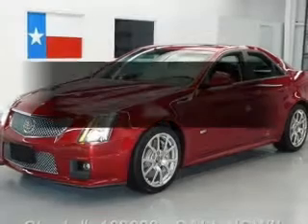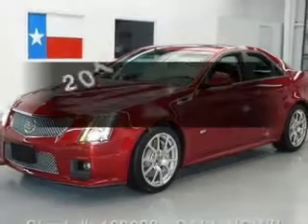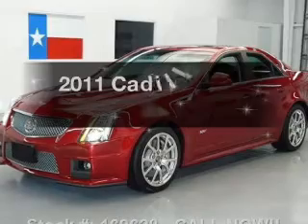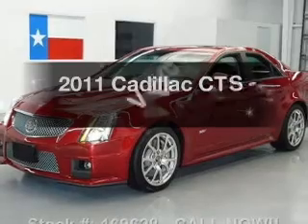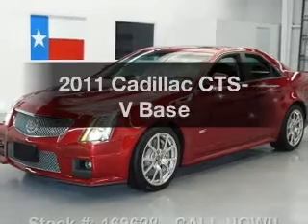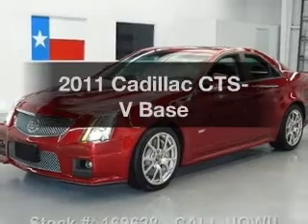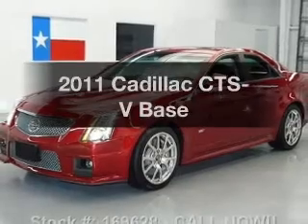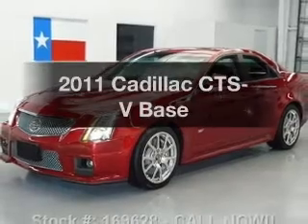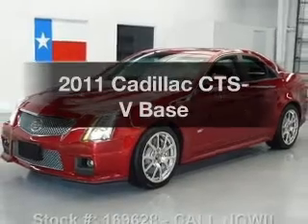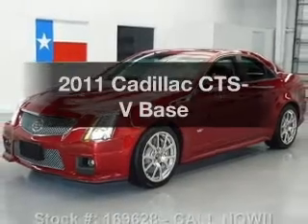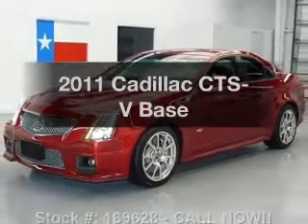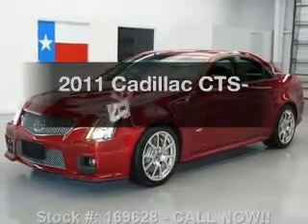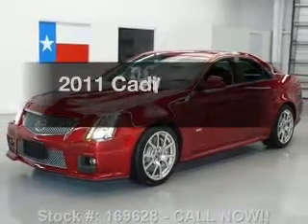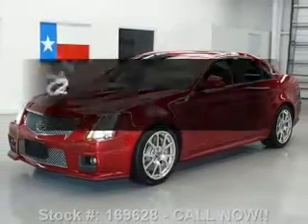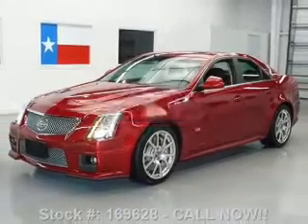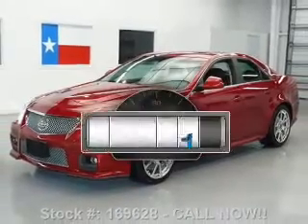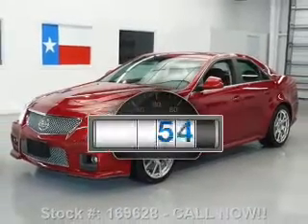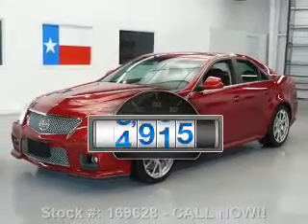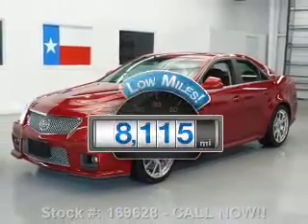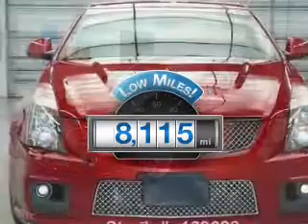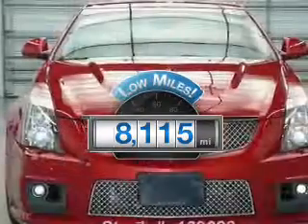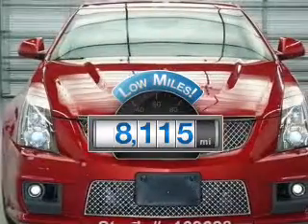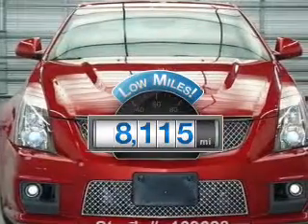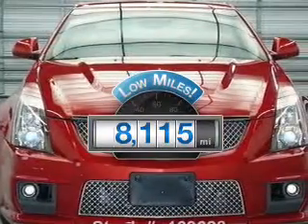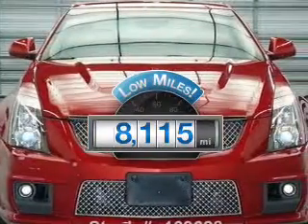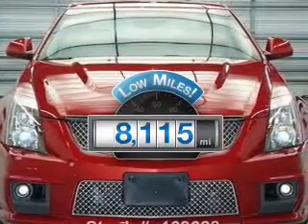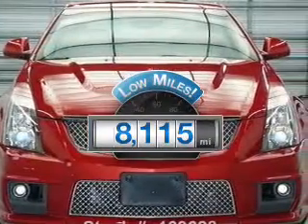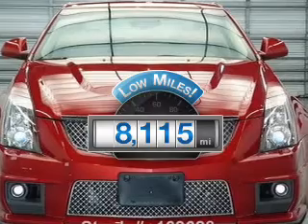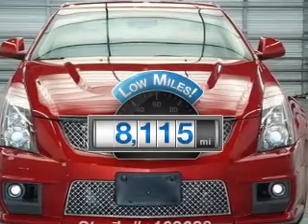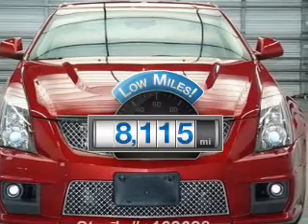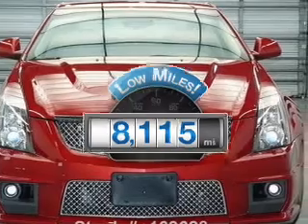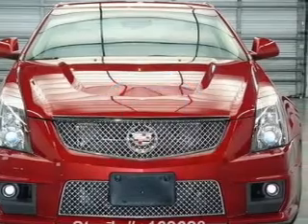Everything you need under one roof with this great vehicle. With low miles, this automobile will take you far and get you where you want to go.